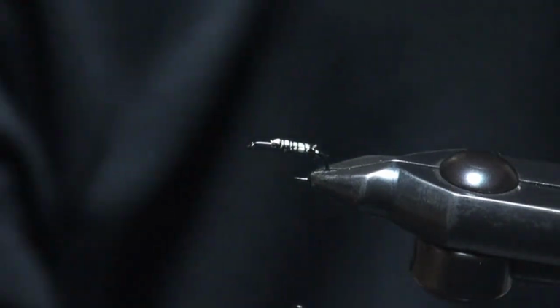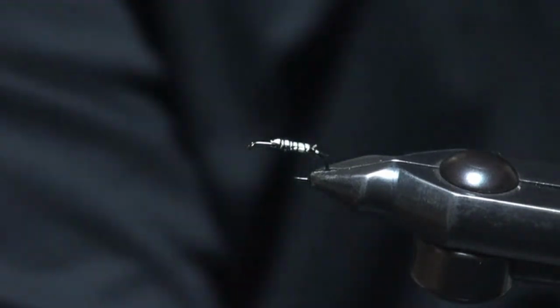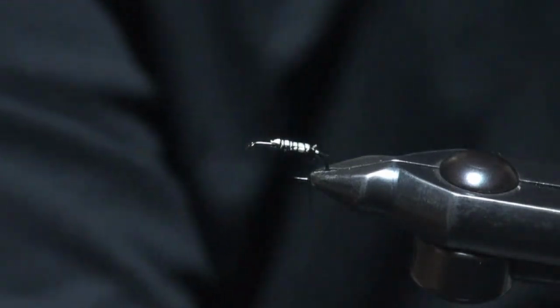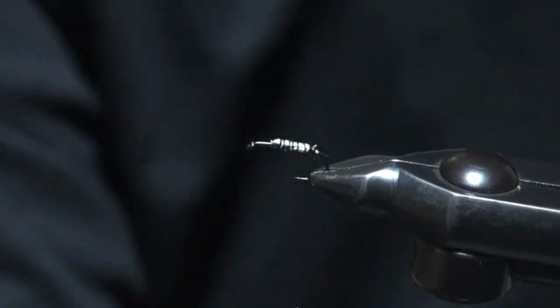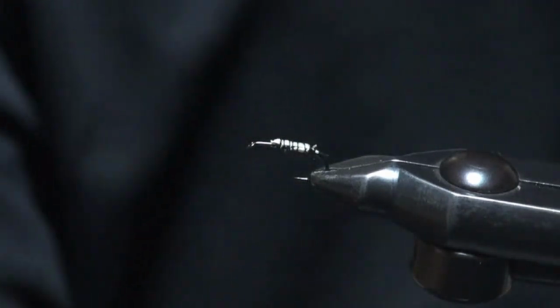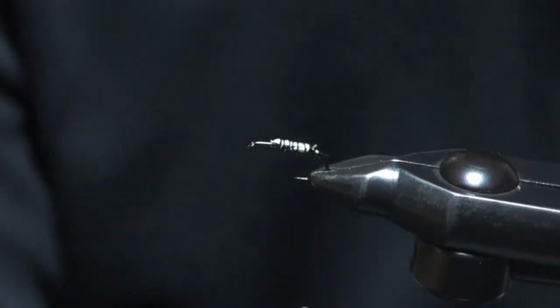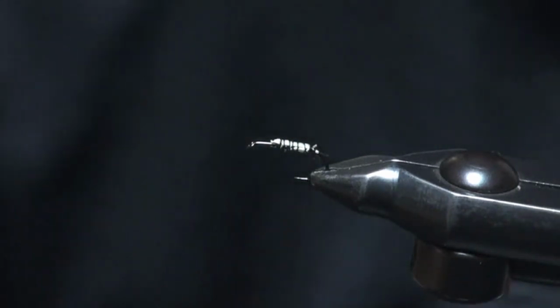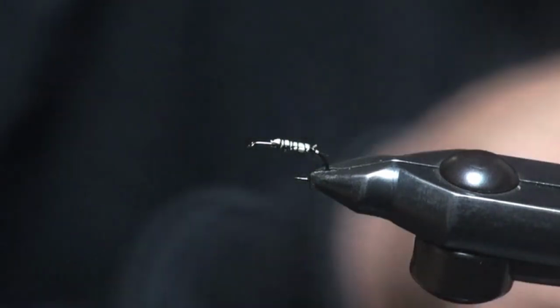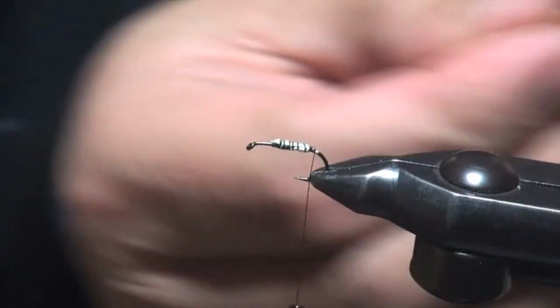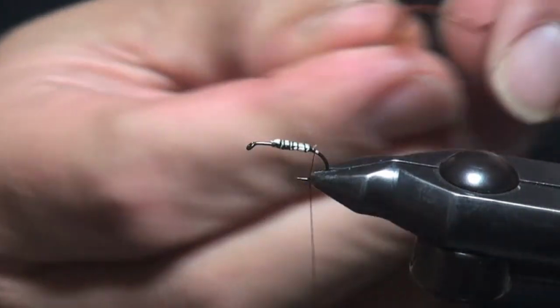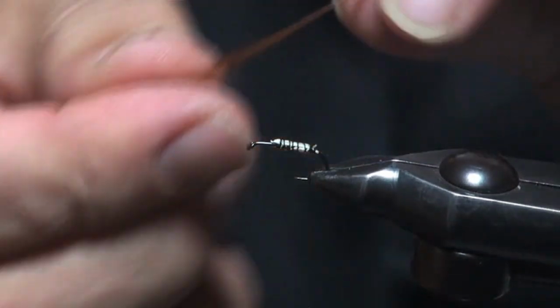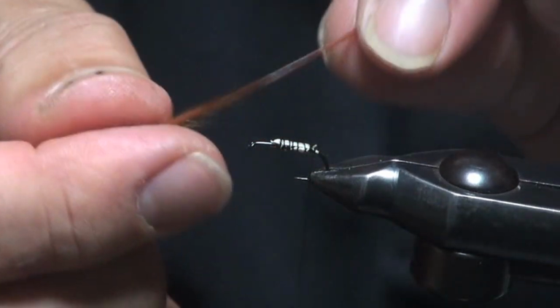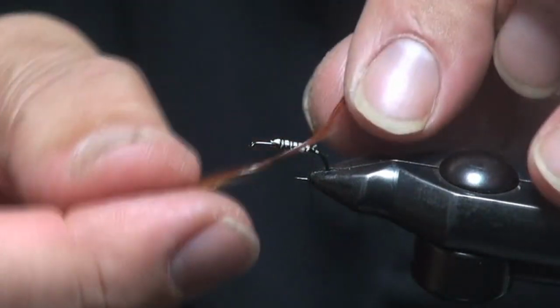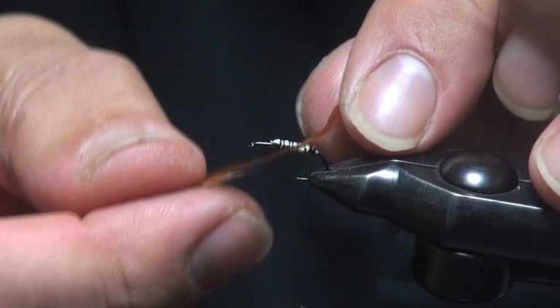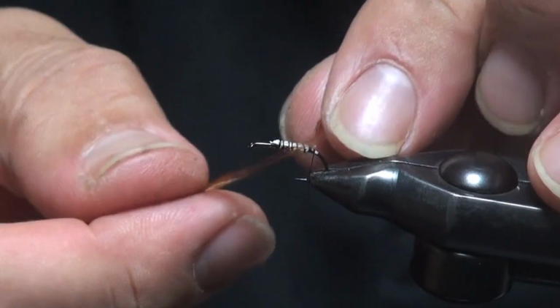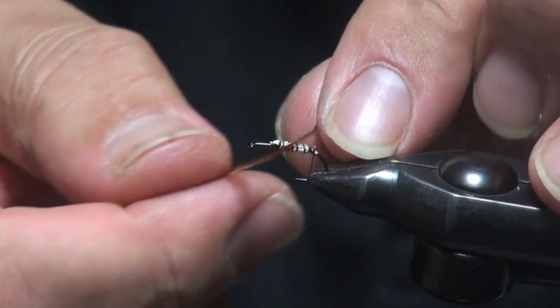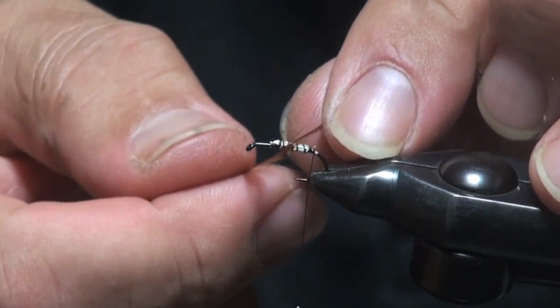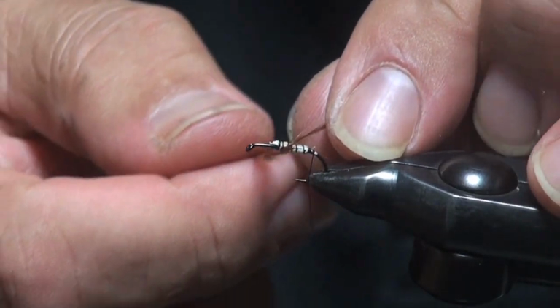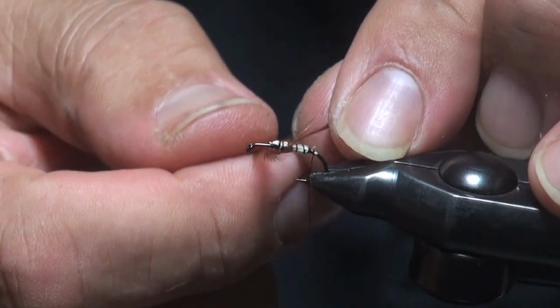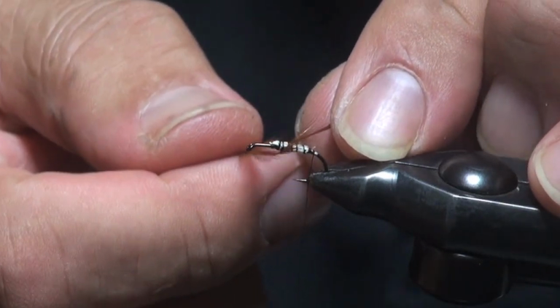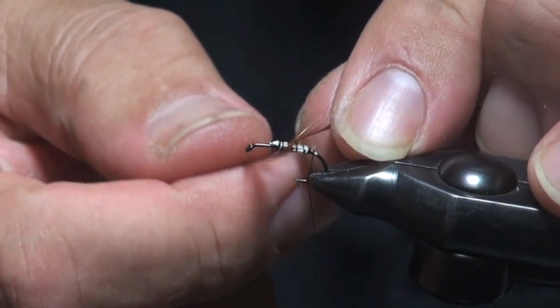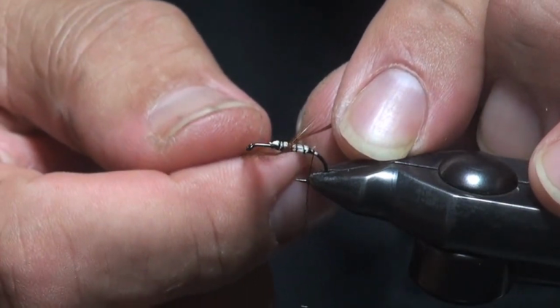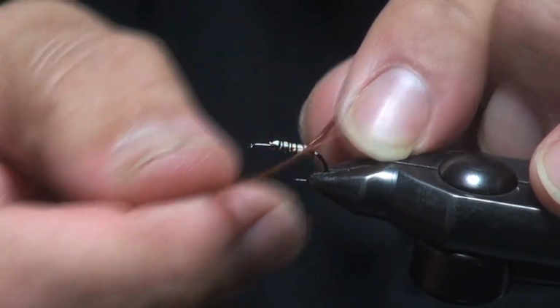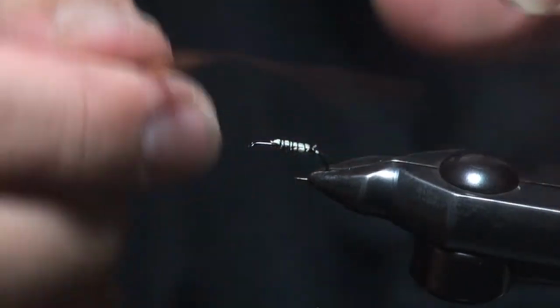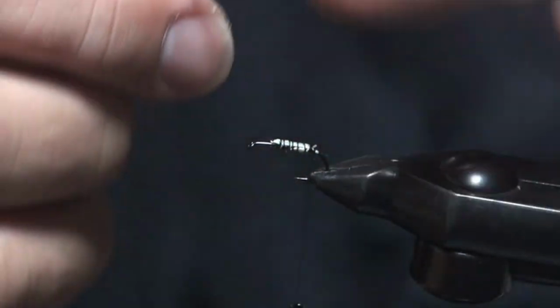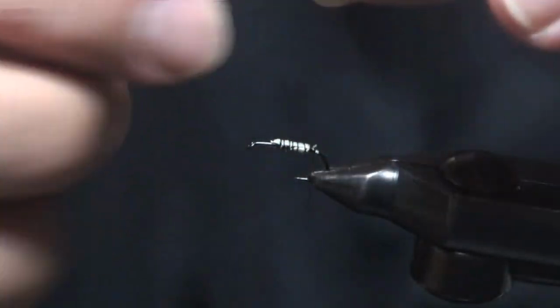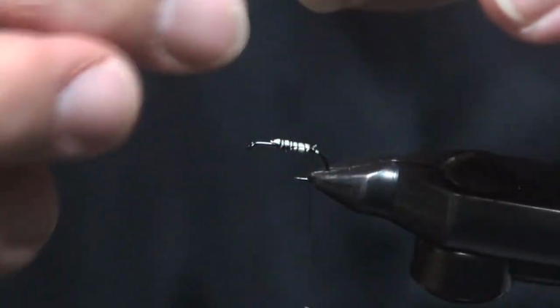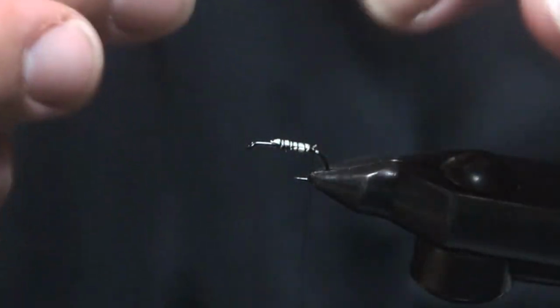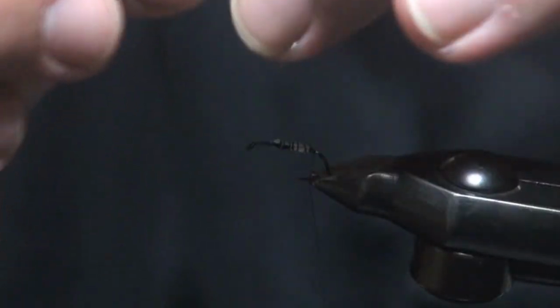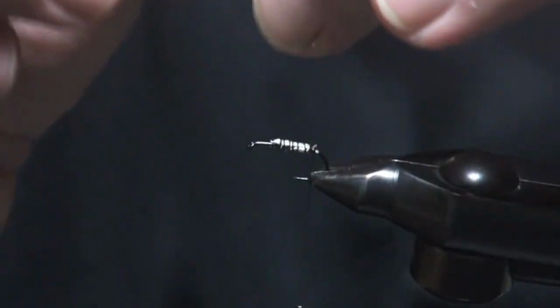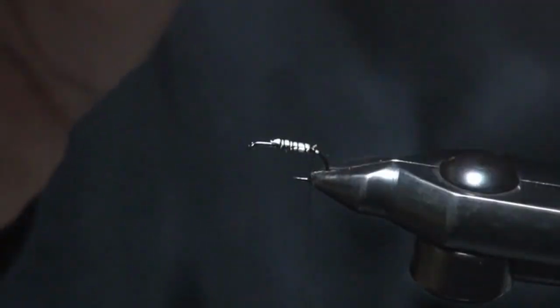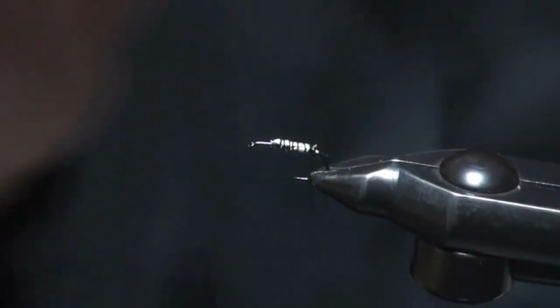アンダーボディが巻き終わりました。ボディハックルはレッド、つまりブラウンですね。このレッドのハックルになります。